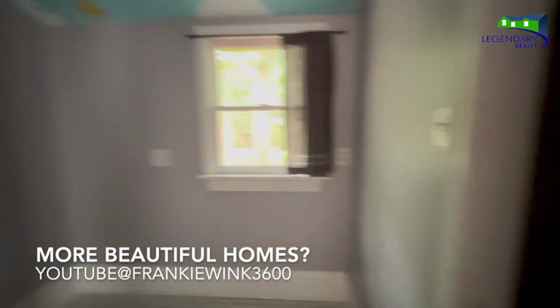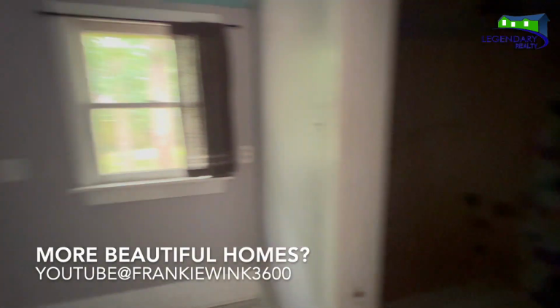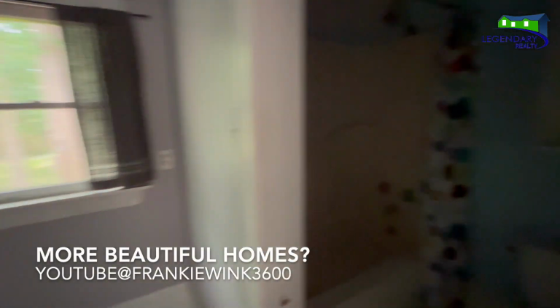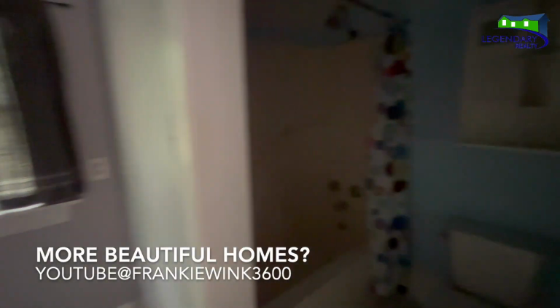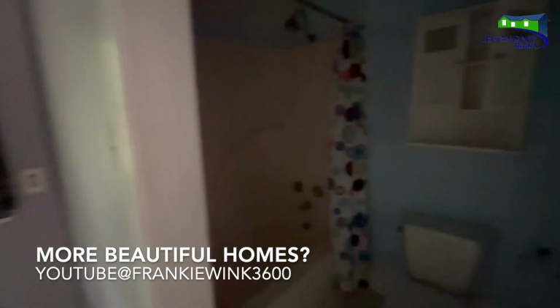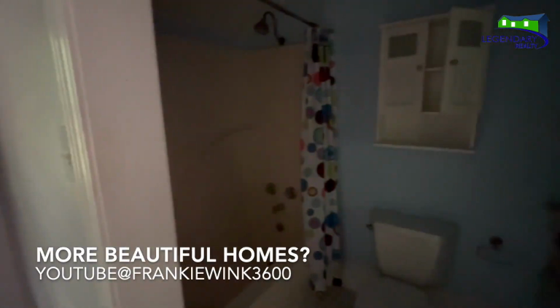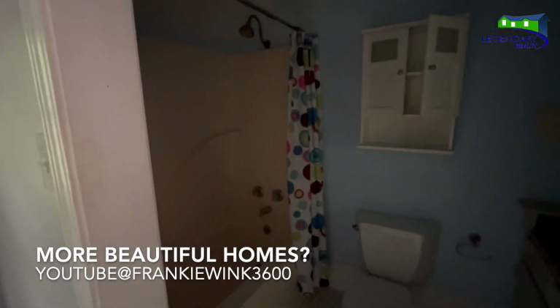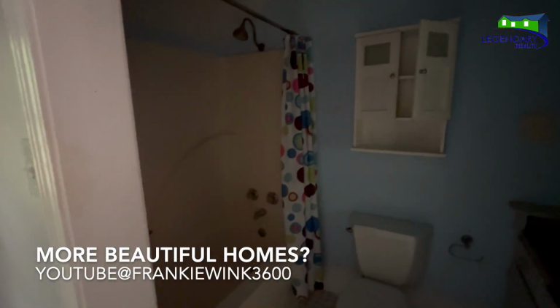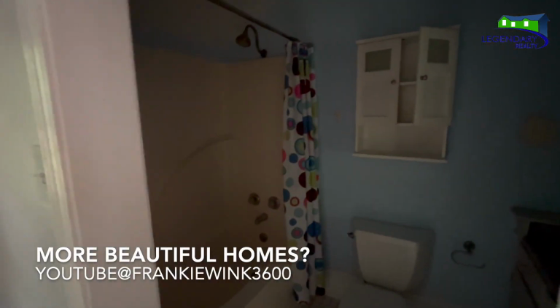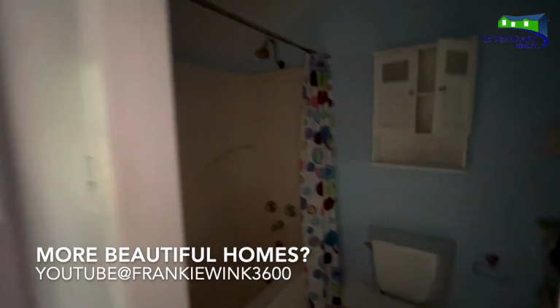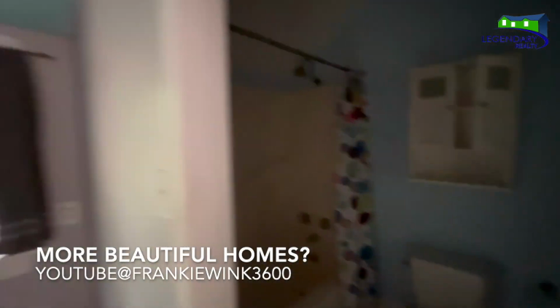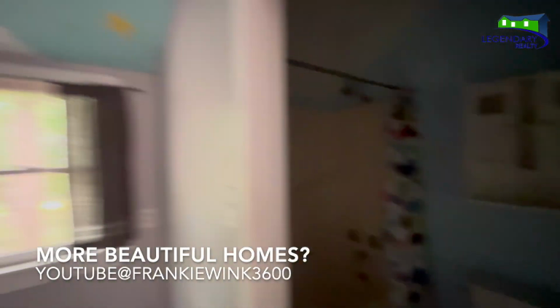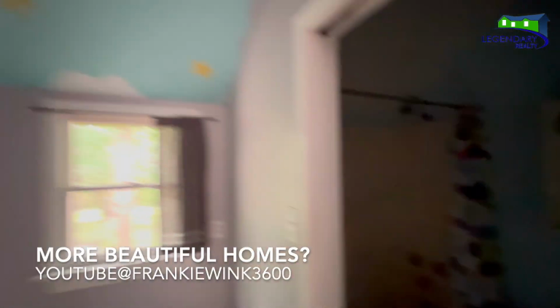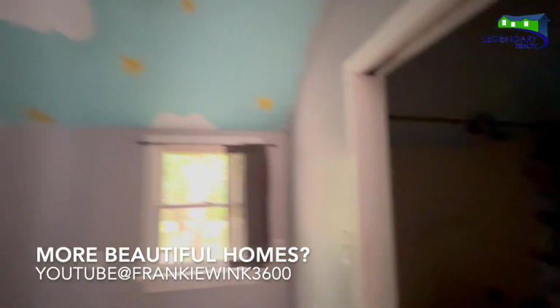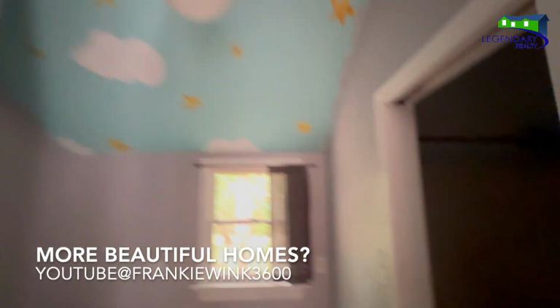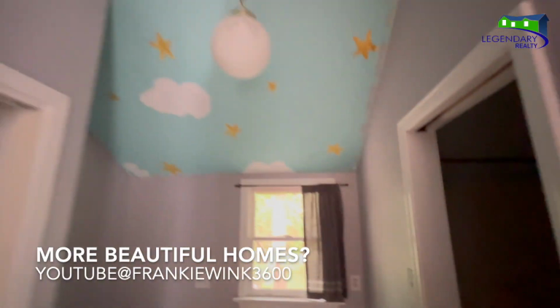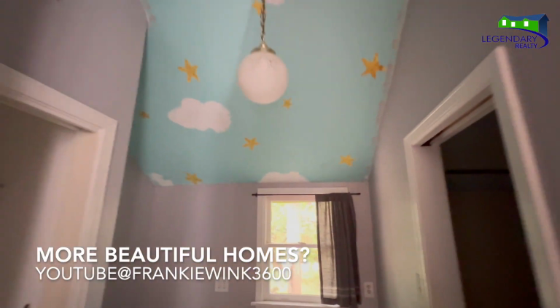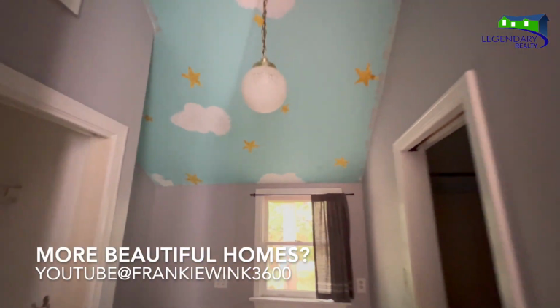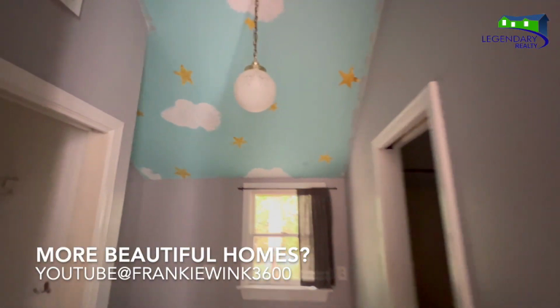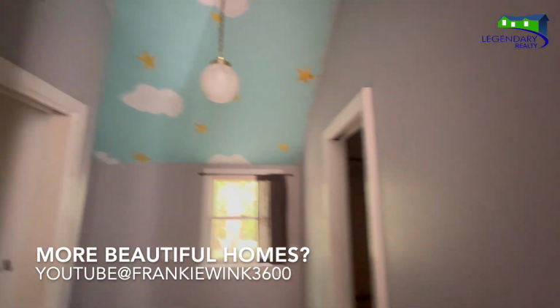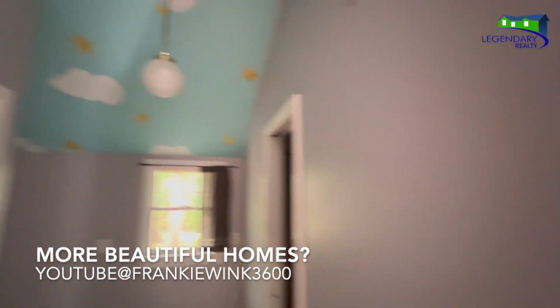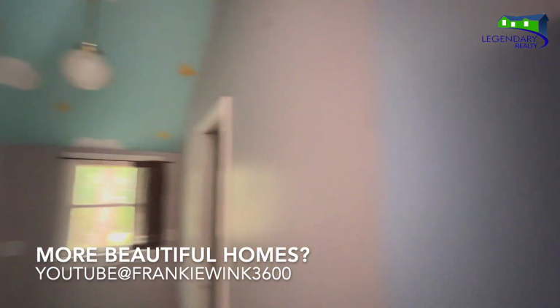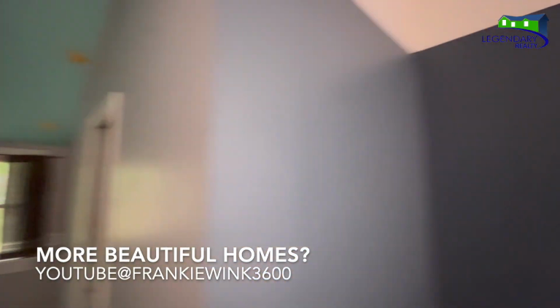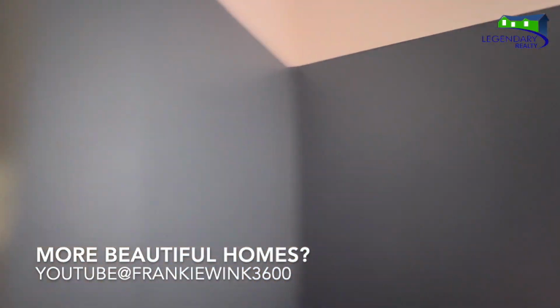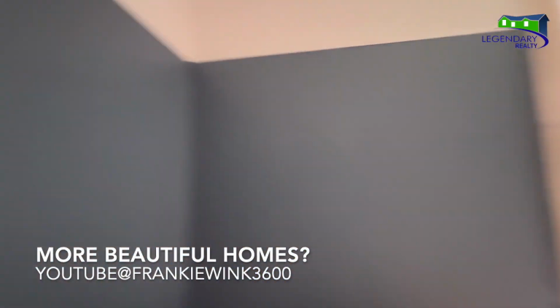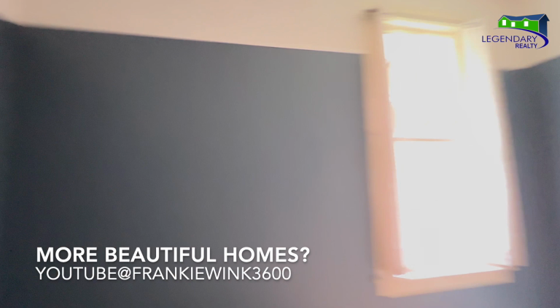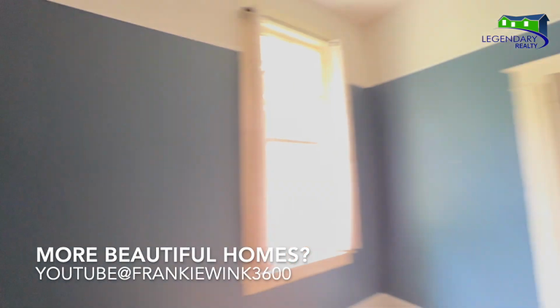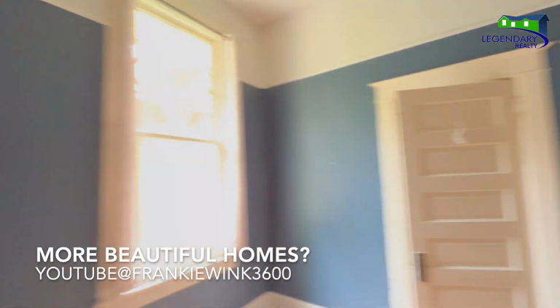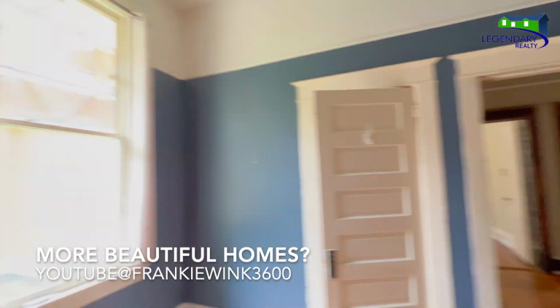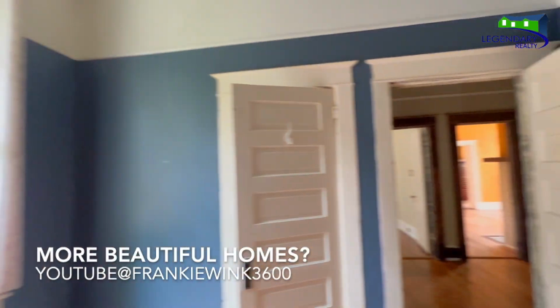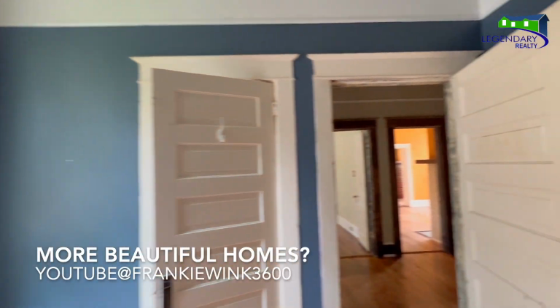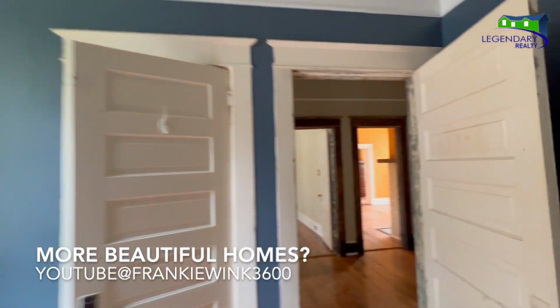Want to see more beautiful homes? Don't forget to subscribe to my YouTube channel — Frankie Wink.